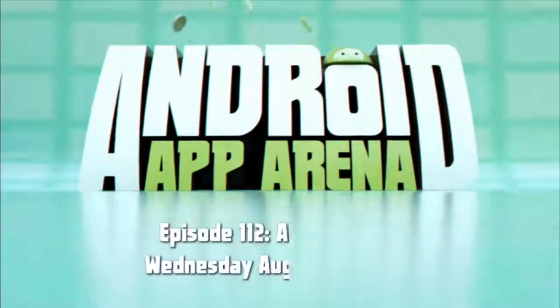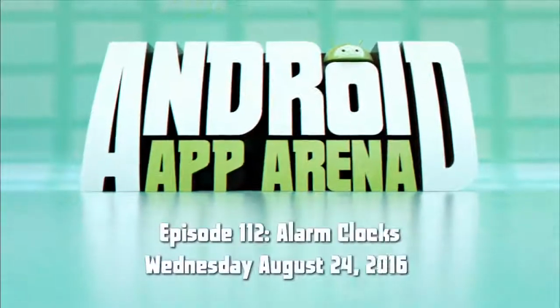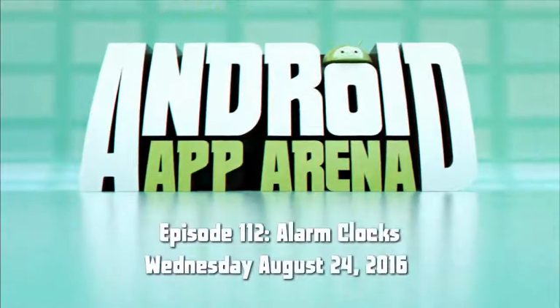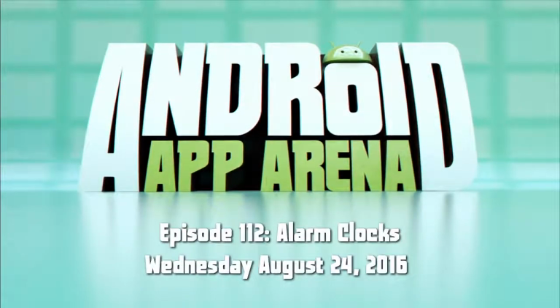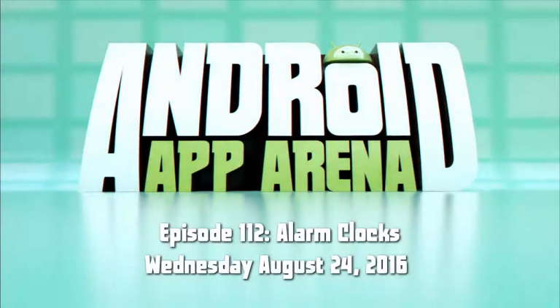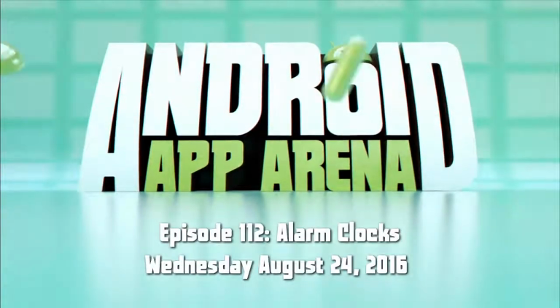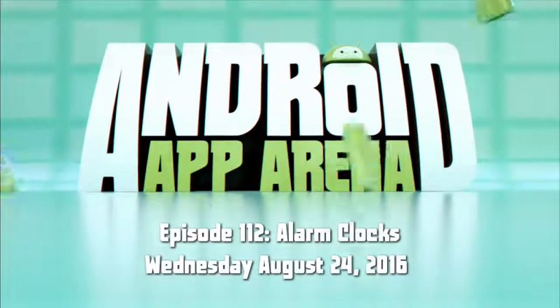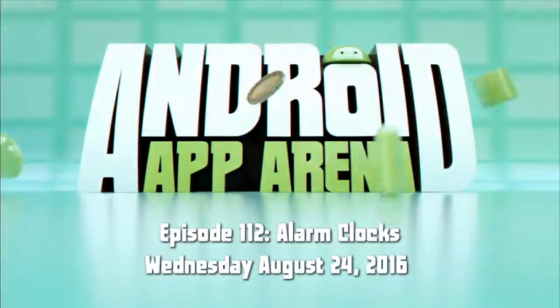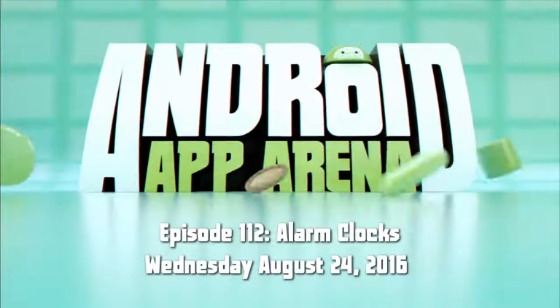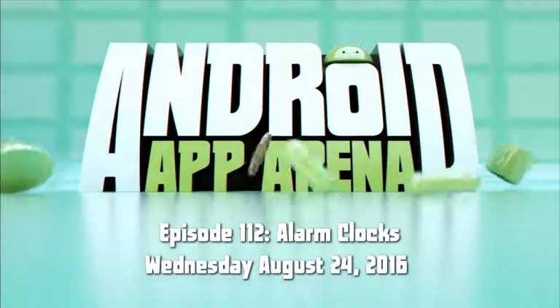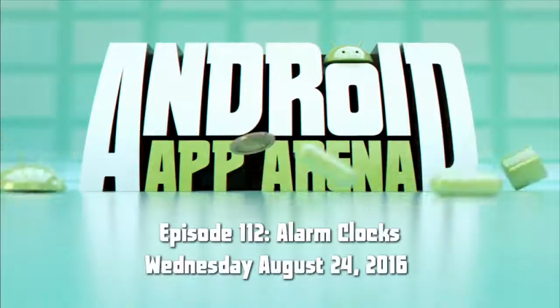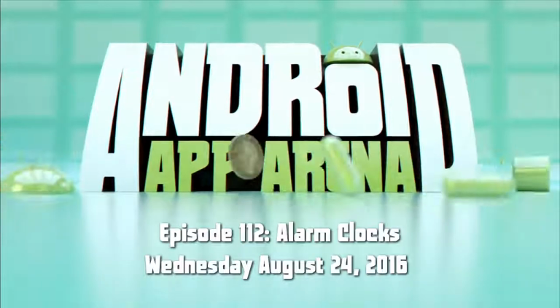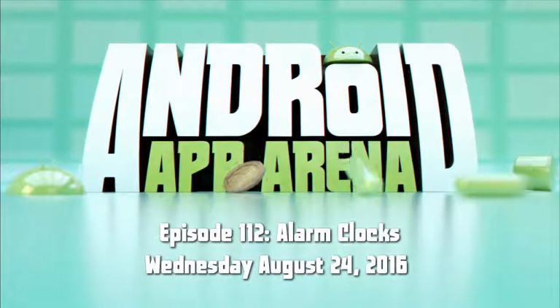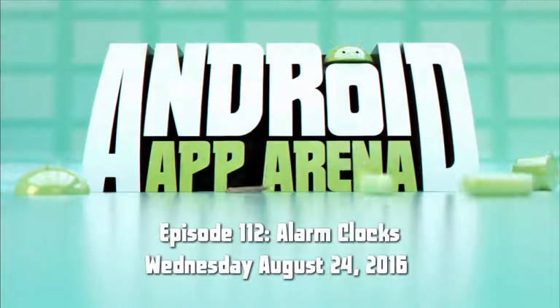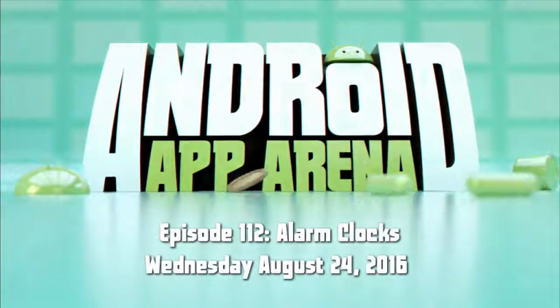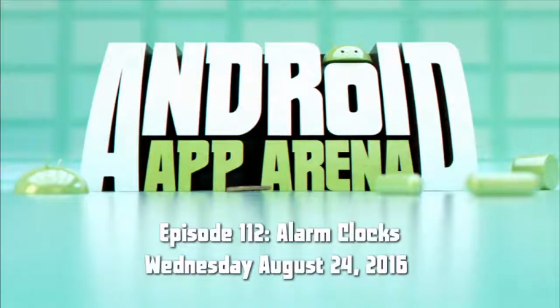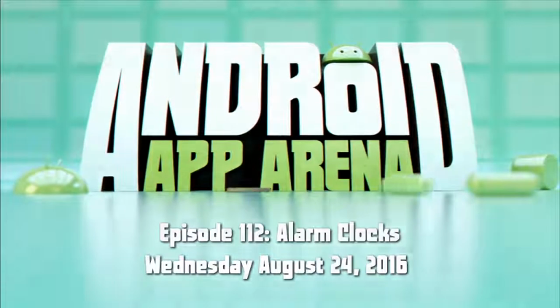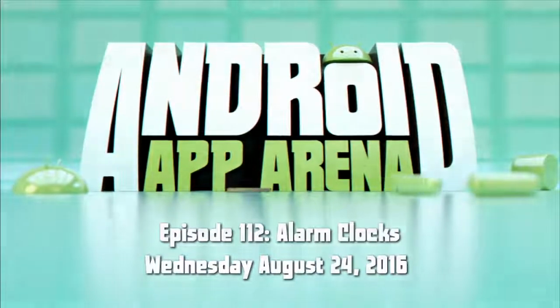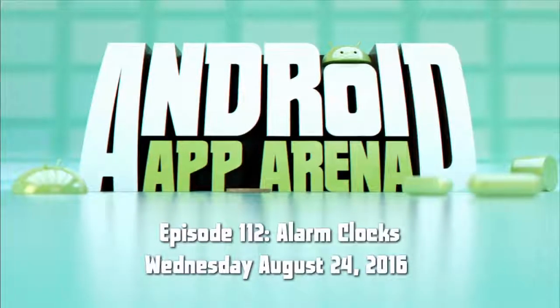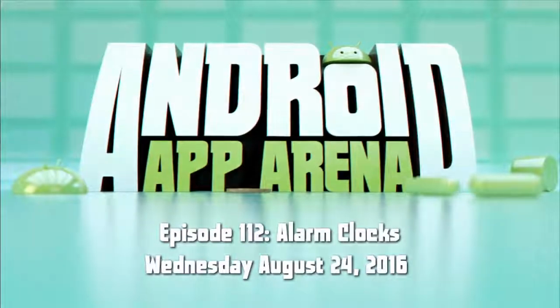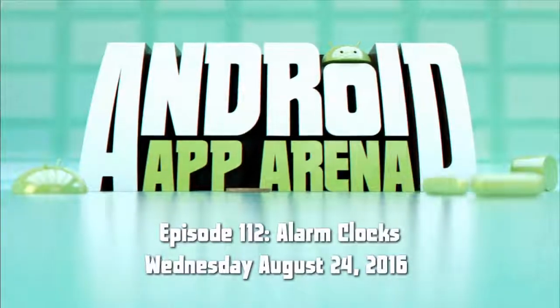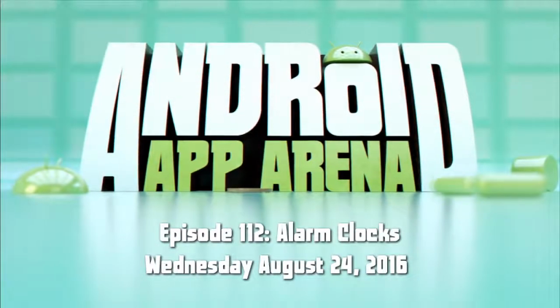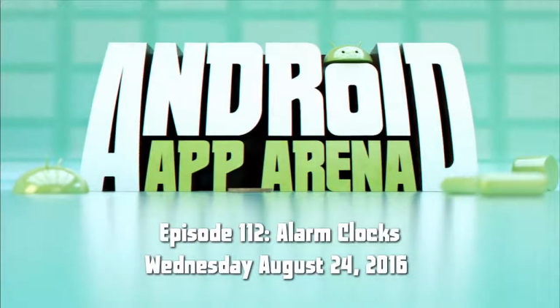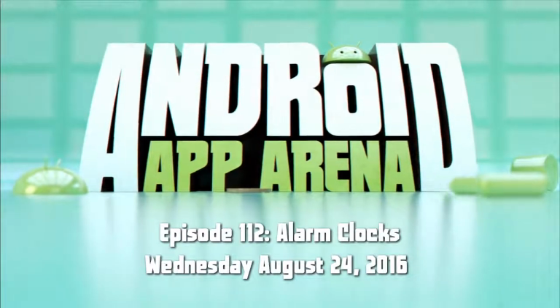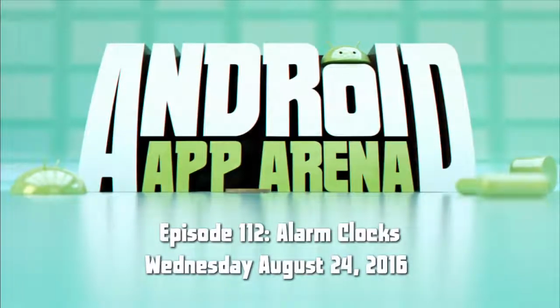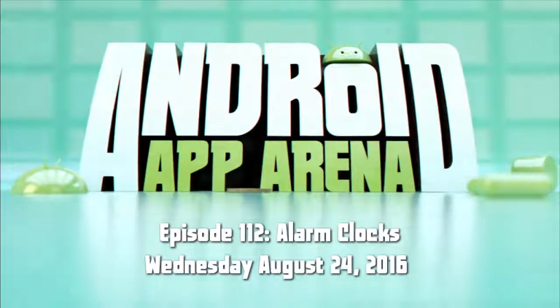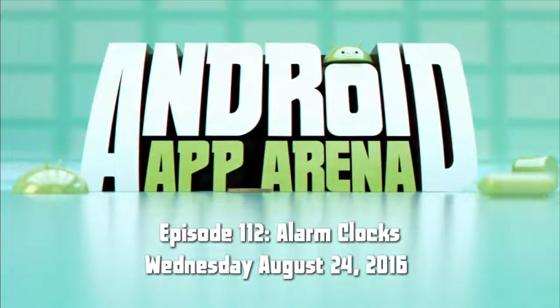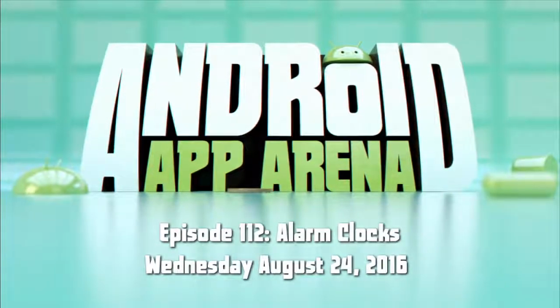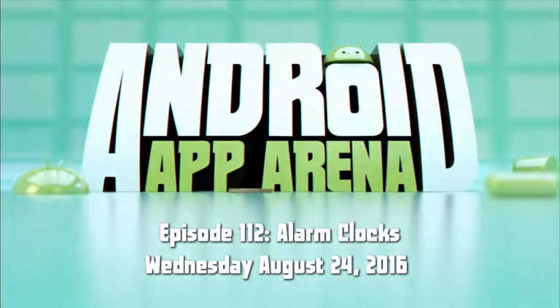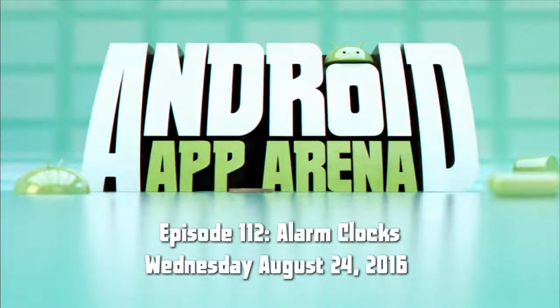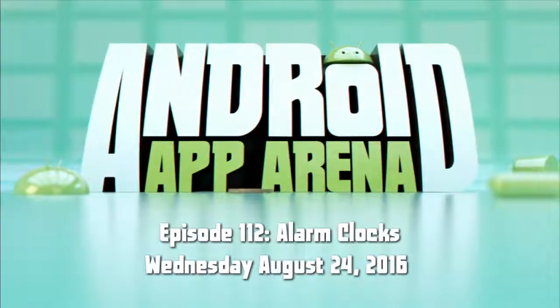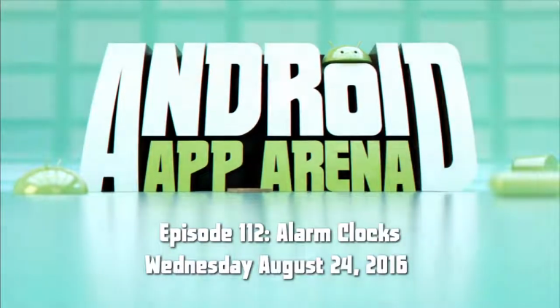This is Android App Arena, episode 112, for Wednesday August 24th 2016. Today's topic: alarm clocks.